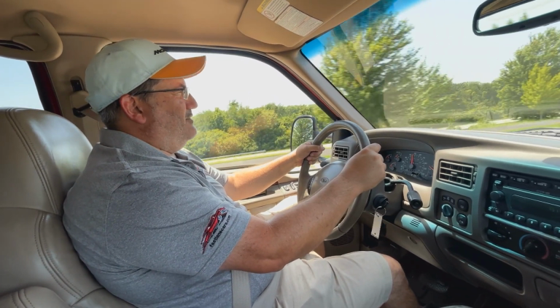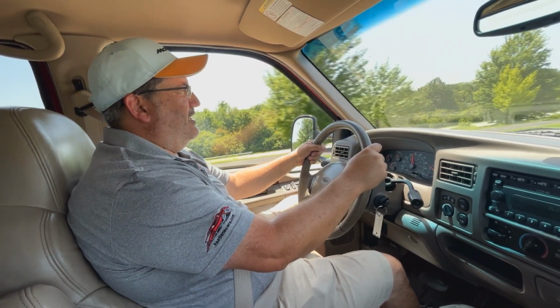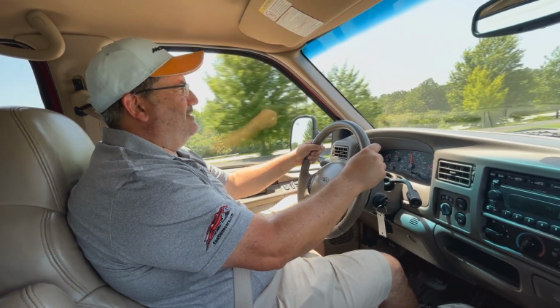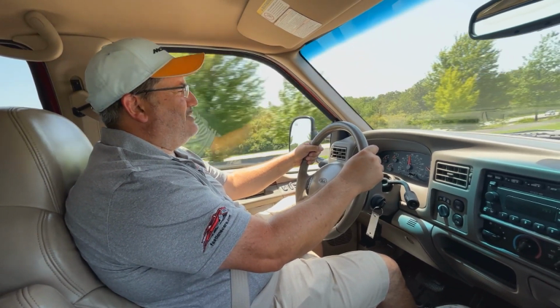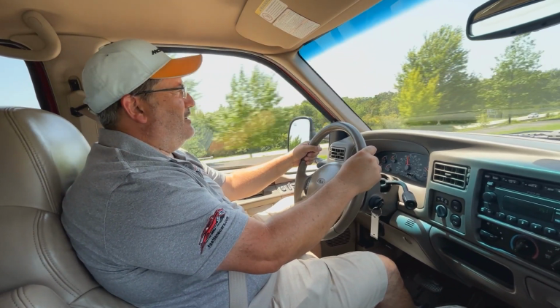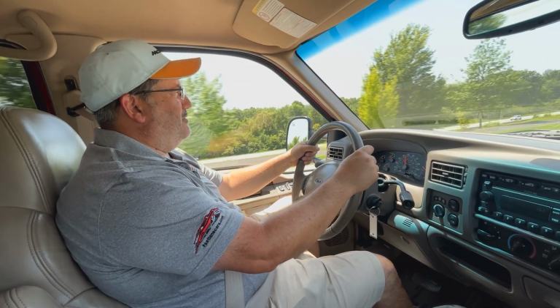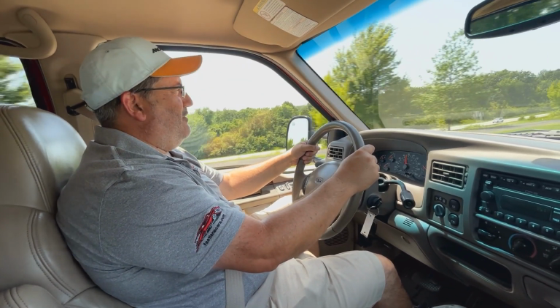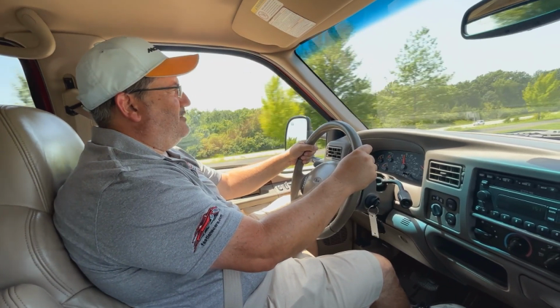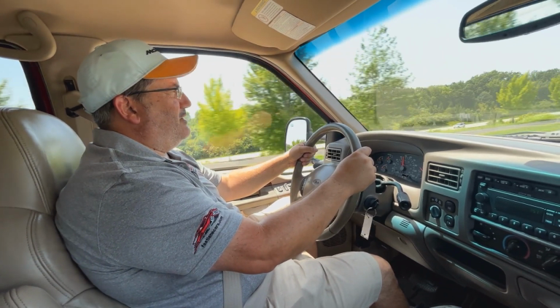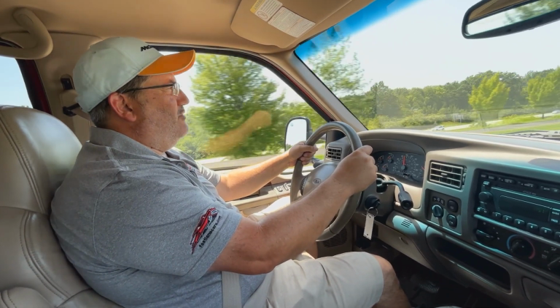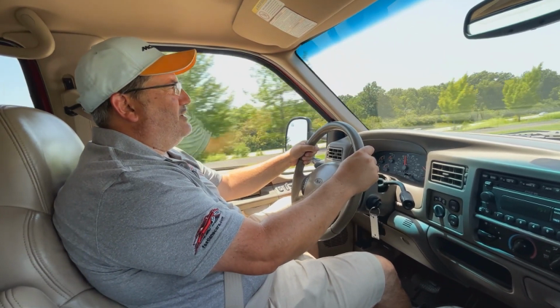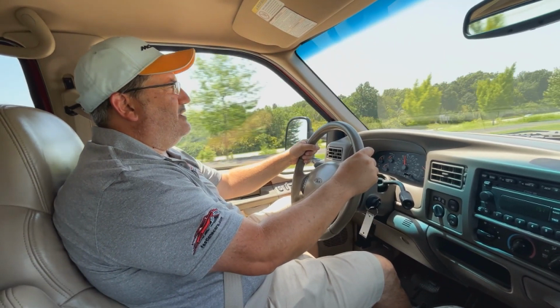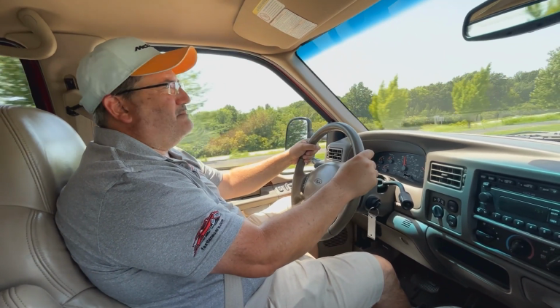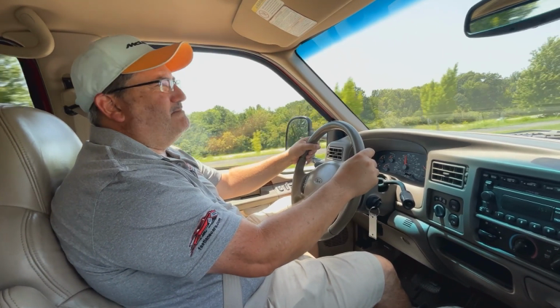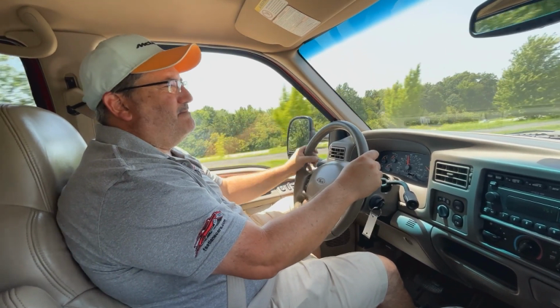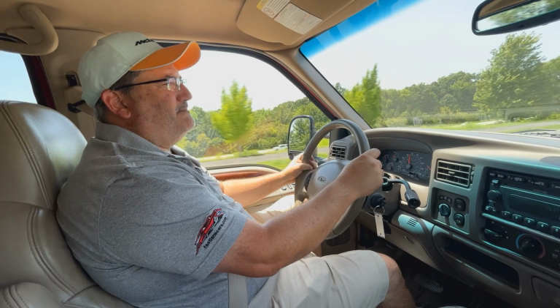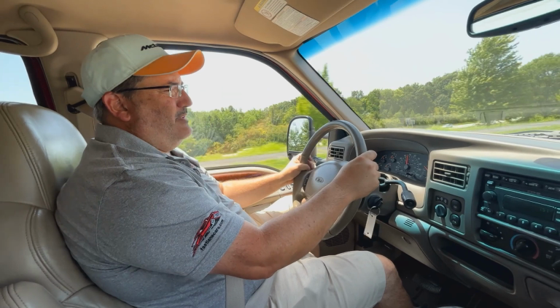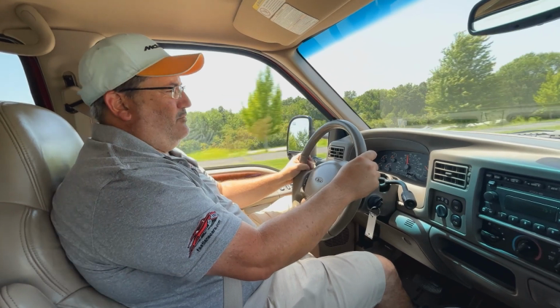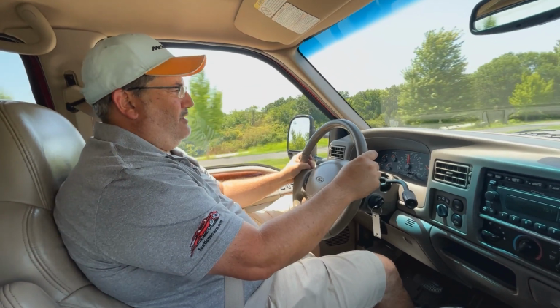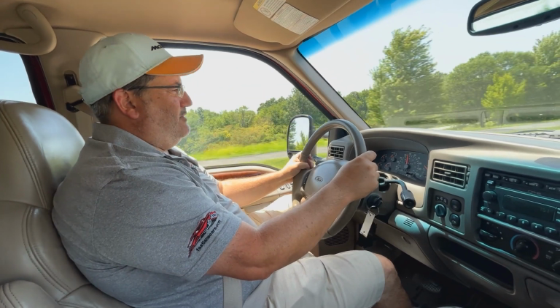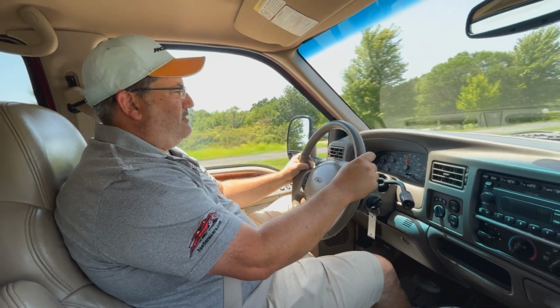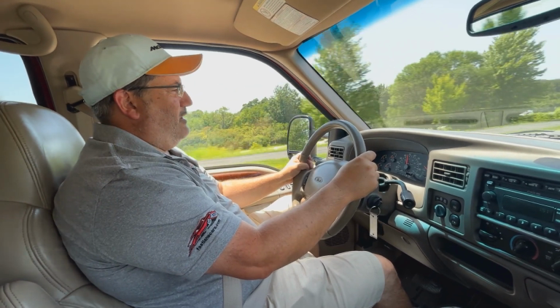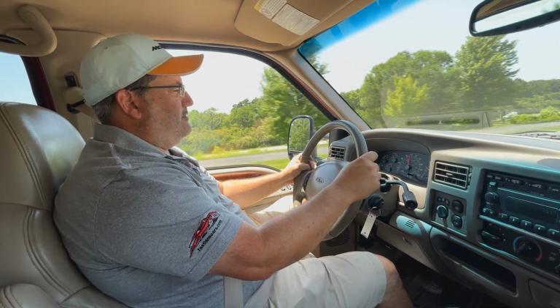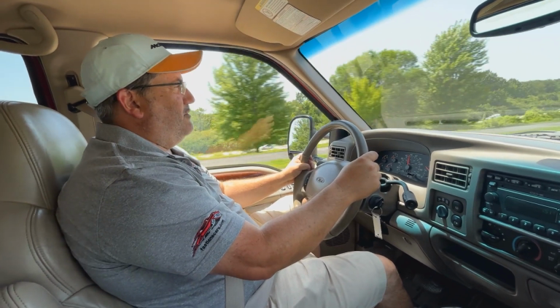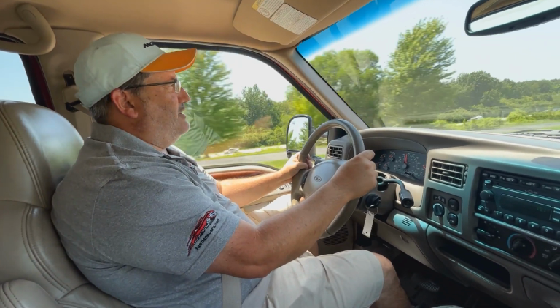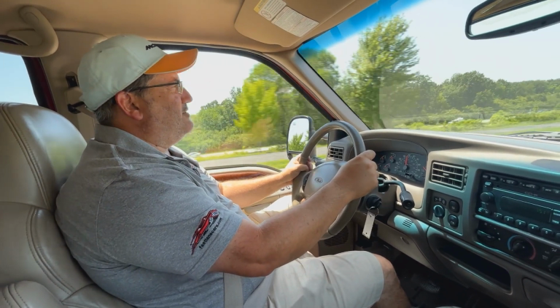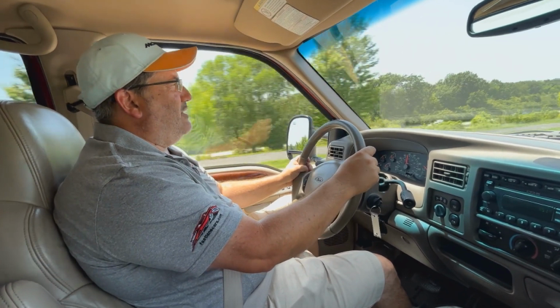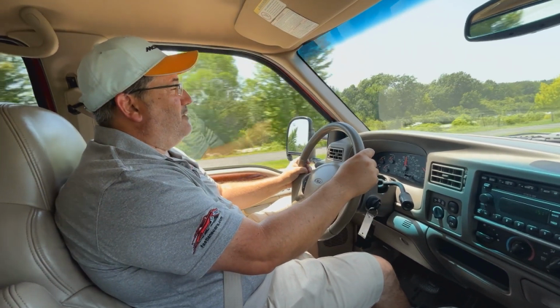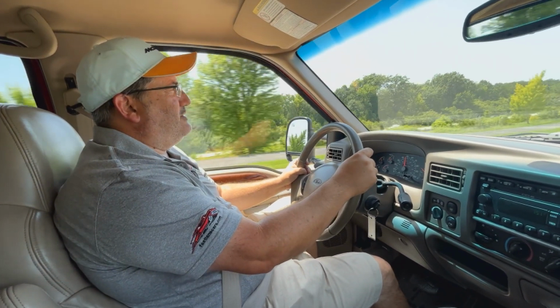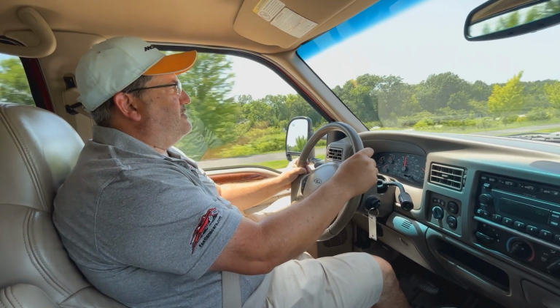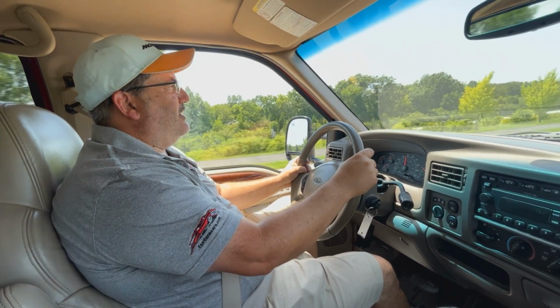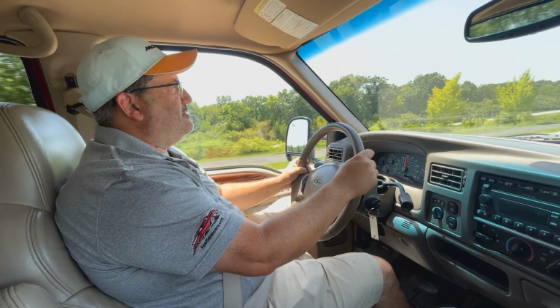There's endless amounts of power in this big old V10. Only 100,000 miles — they really didn't drive it. I mean, it's a 2001.